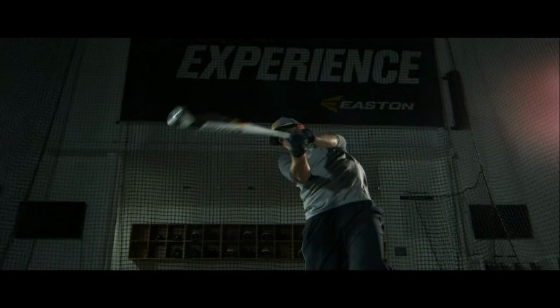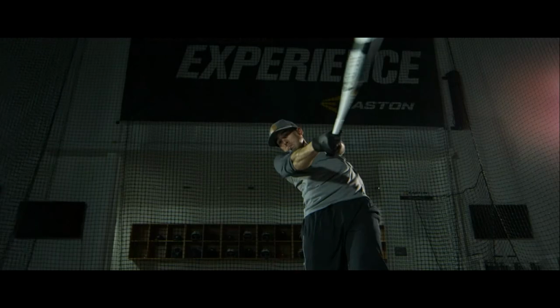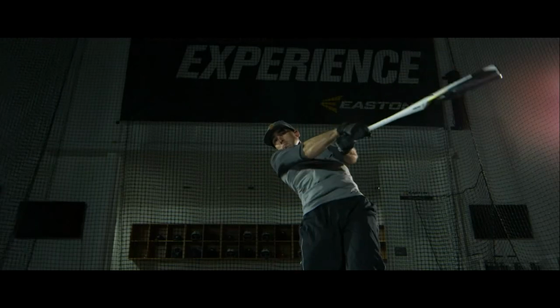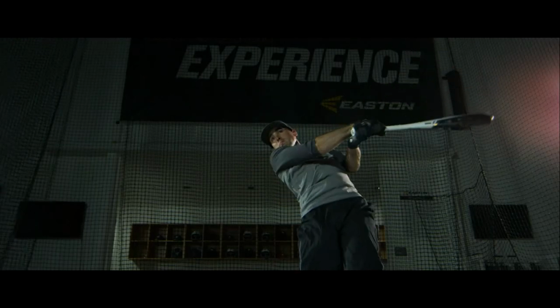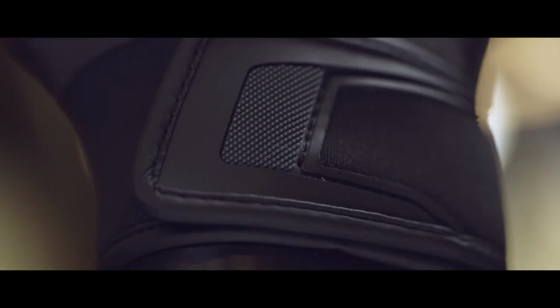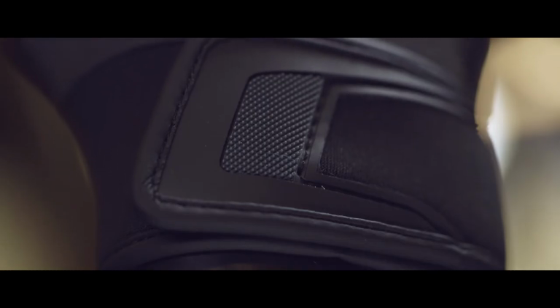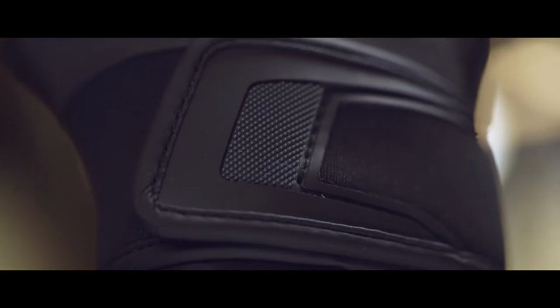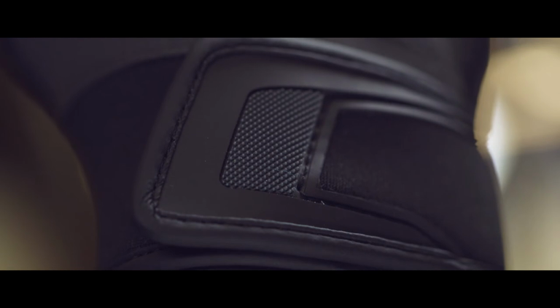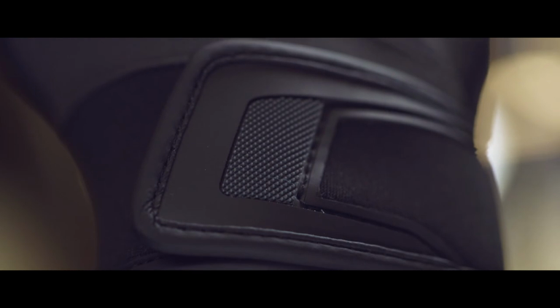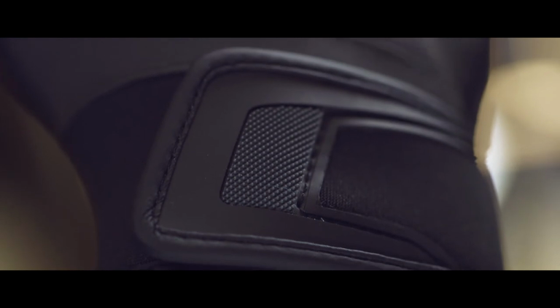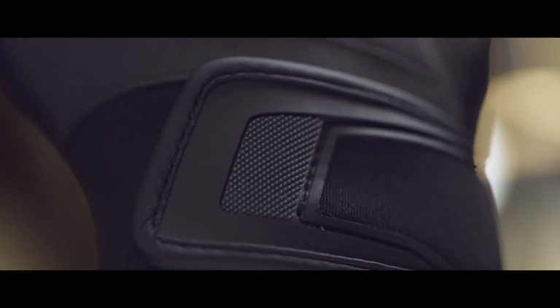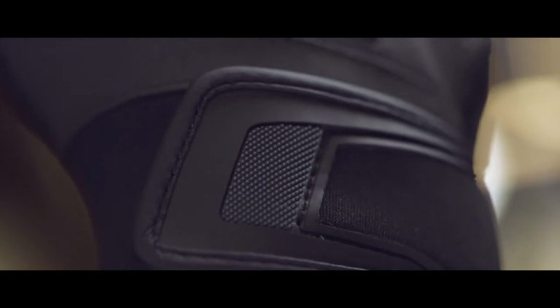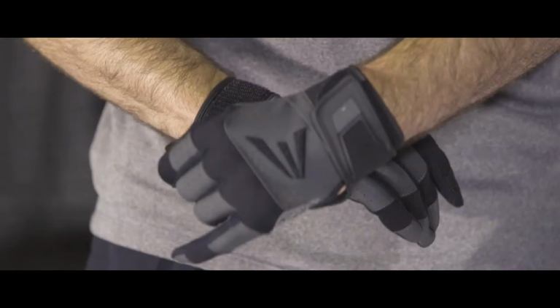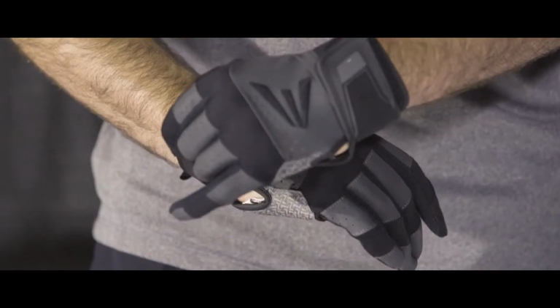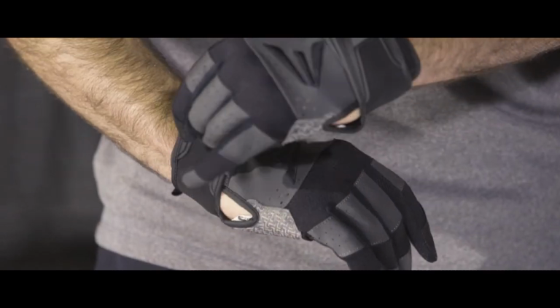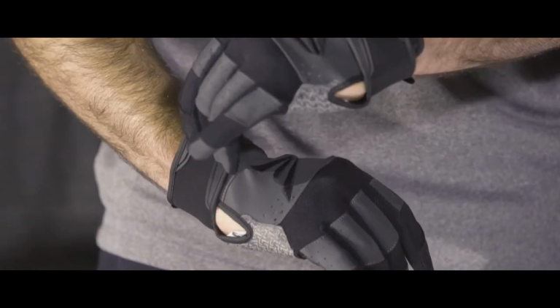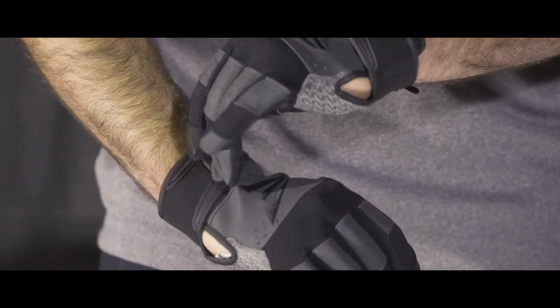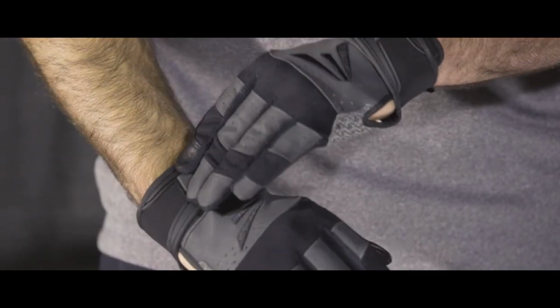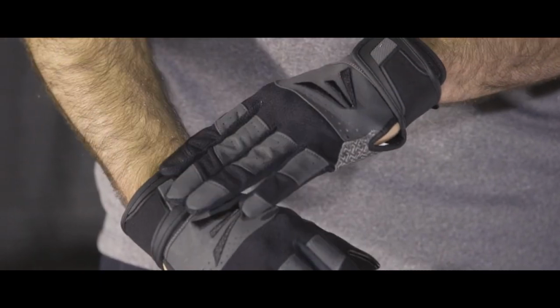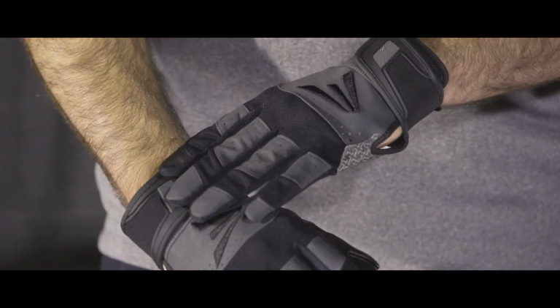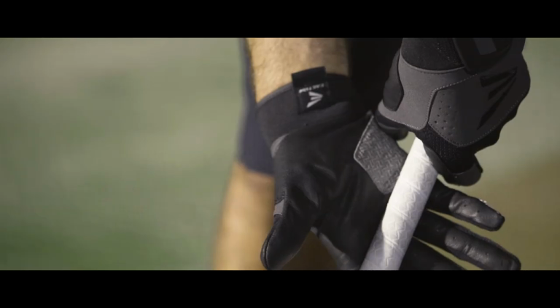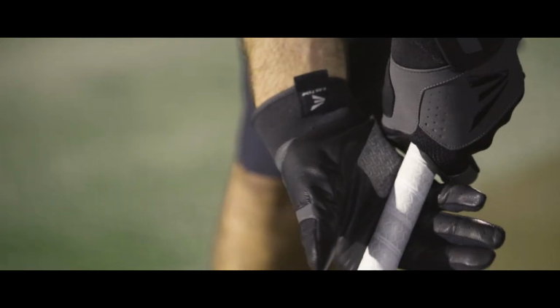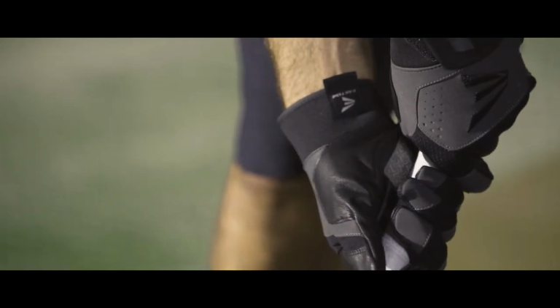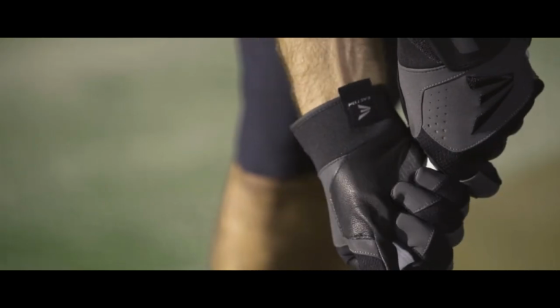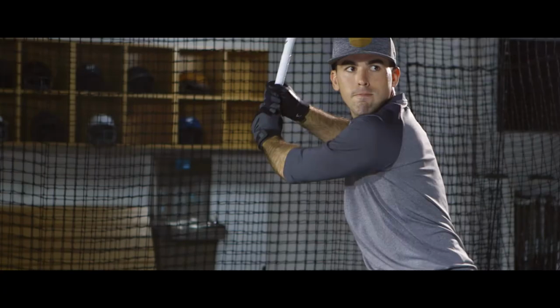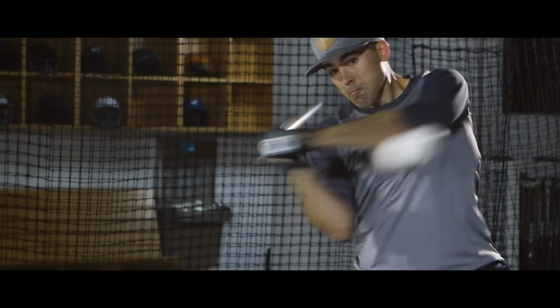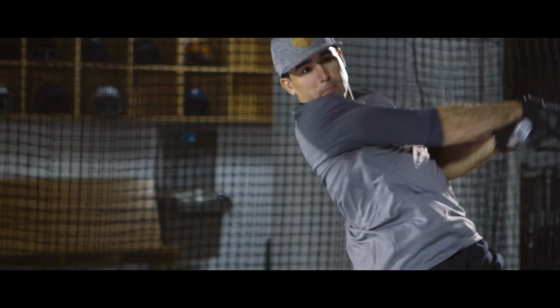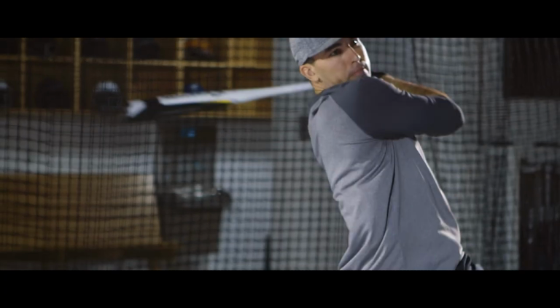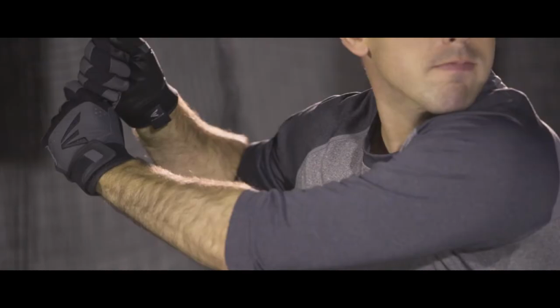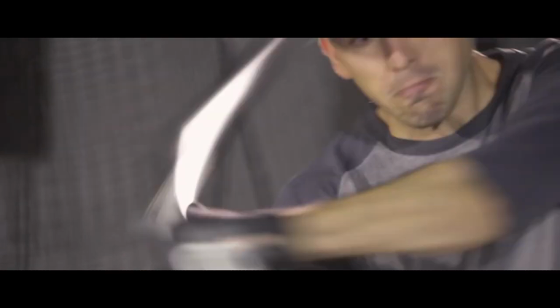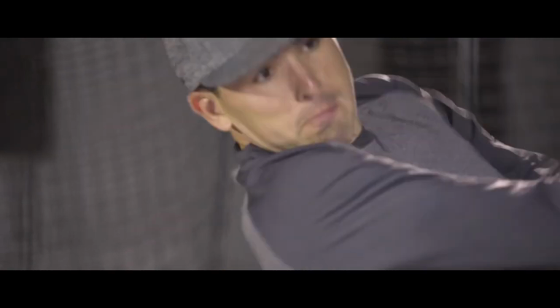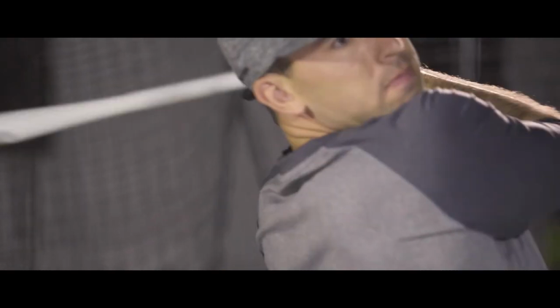The Grind's one-piece neoprene wrist strap ensures a tight, secure fit, swing after swing after swing.